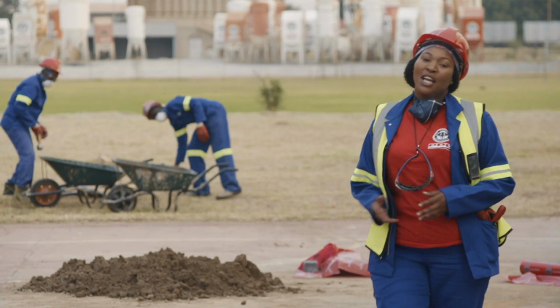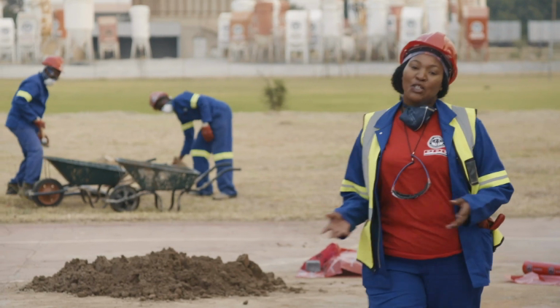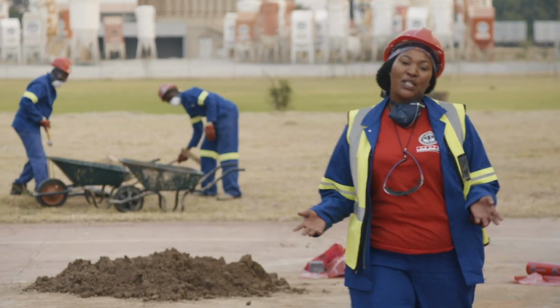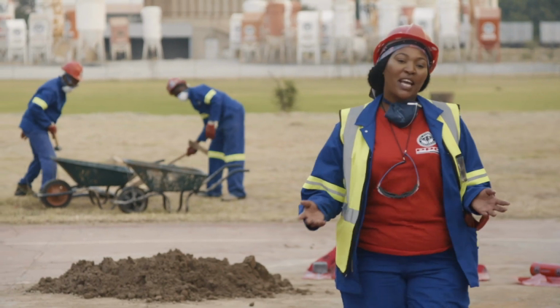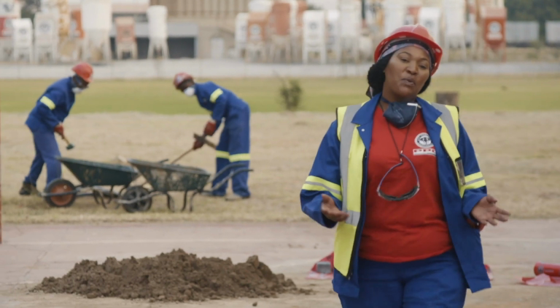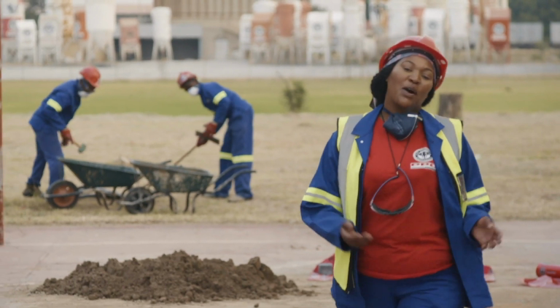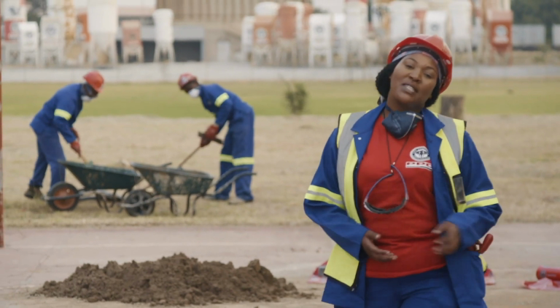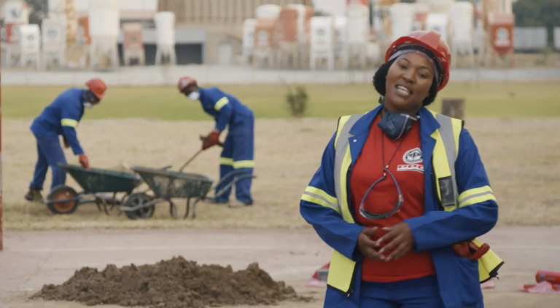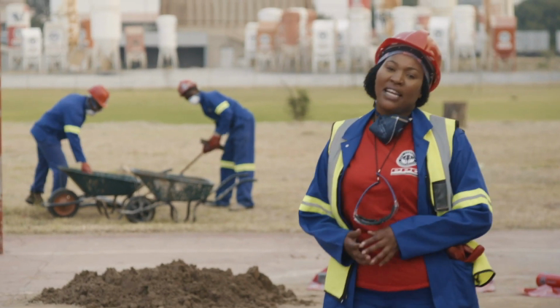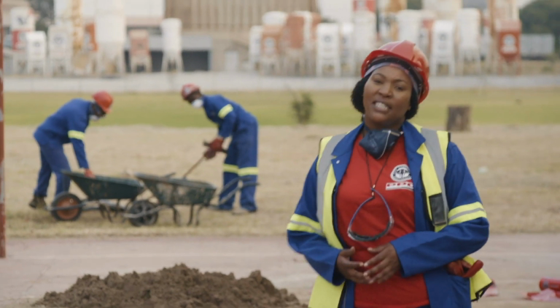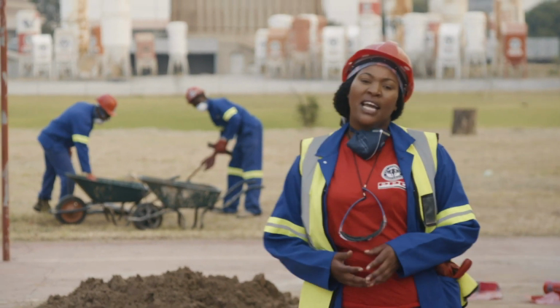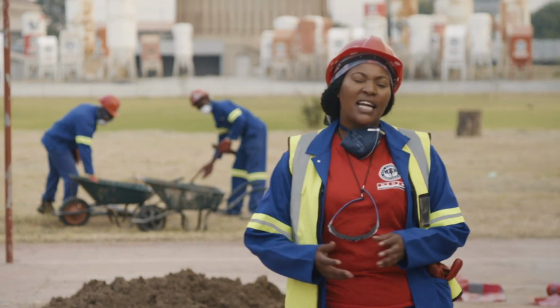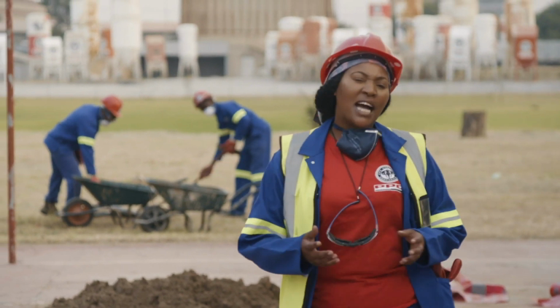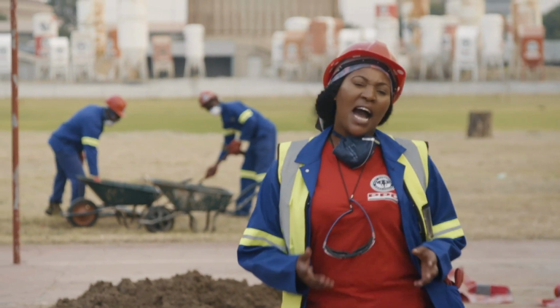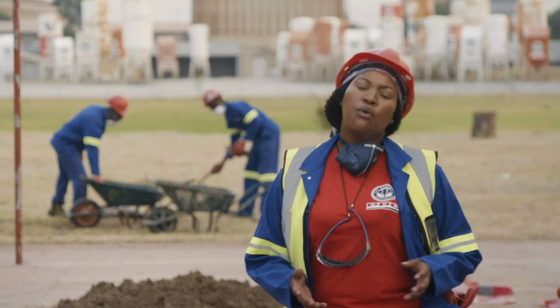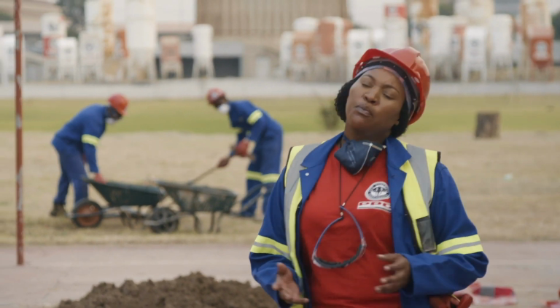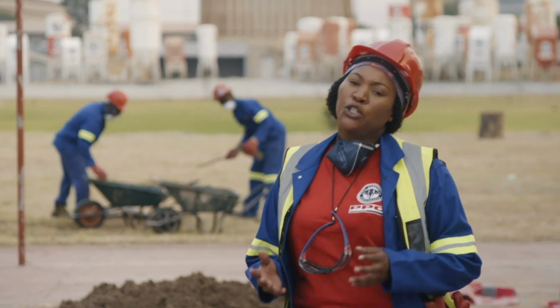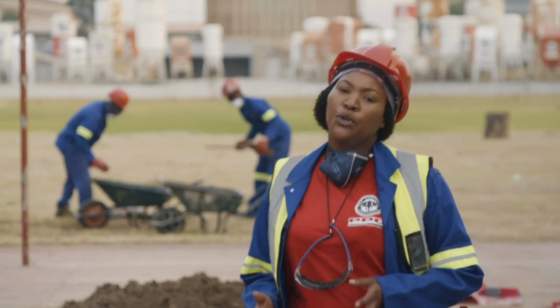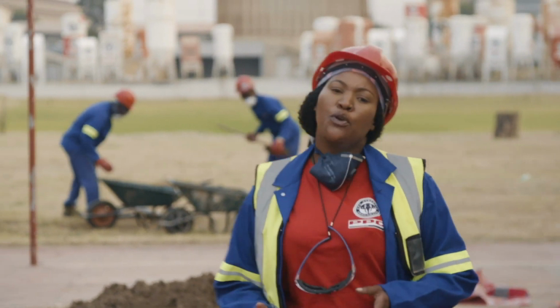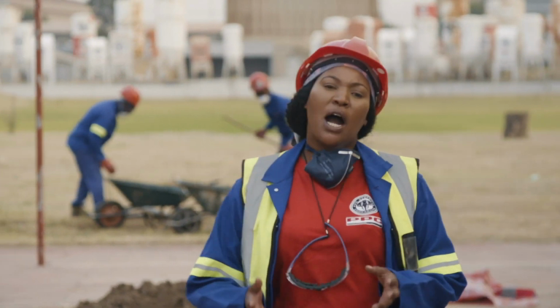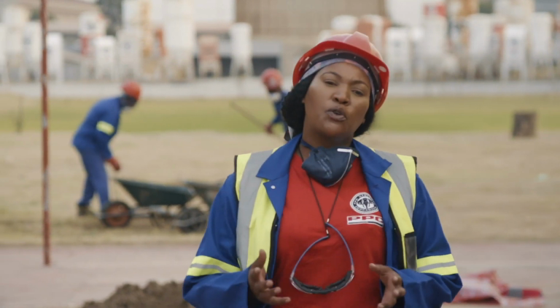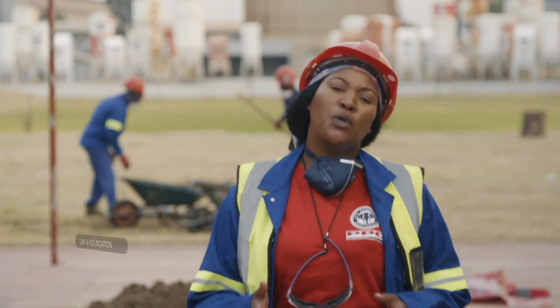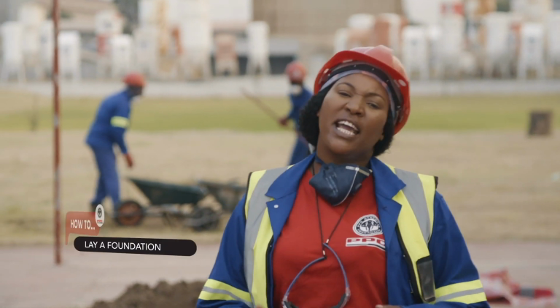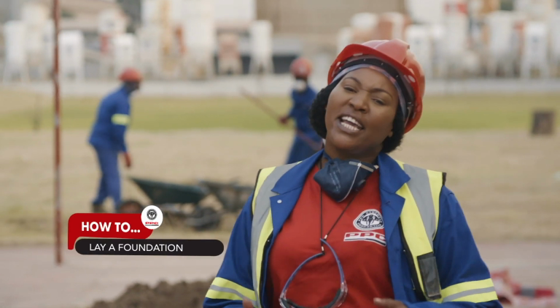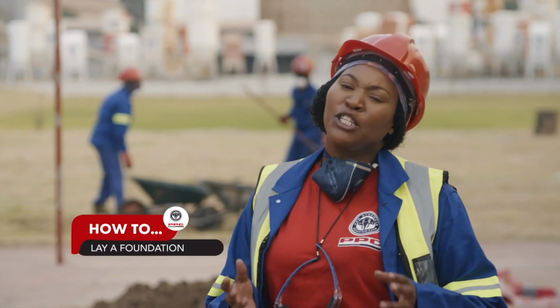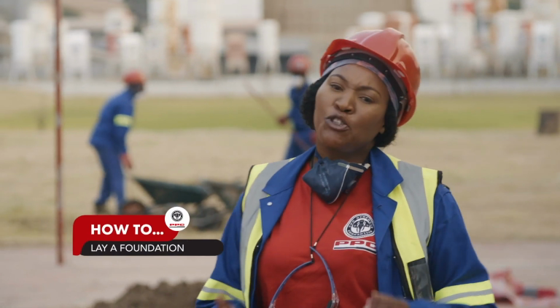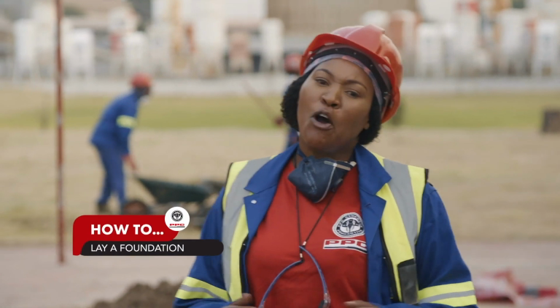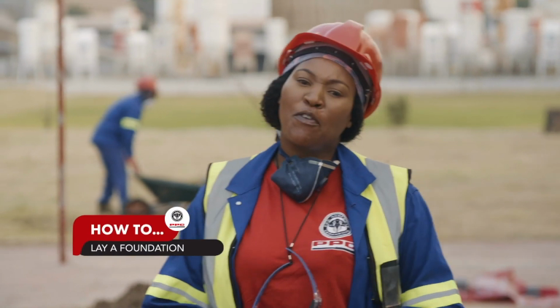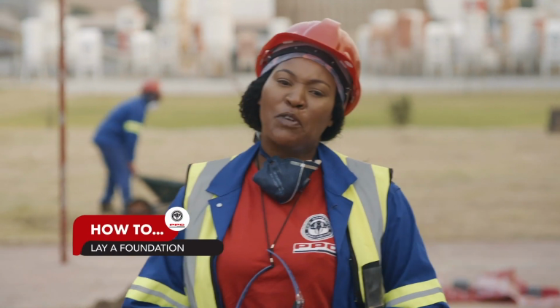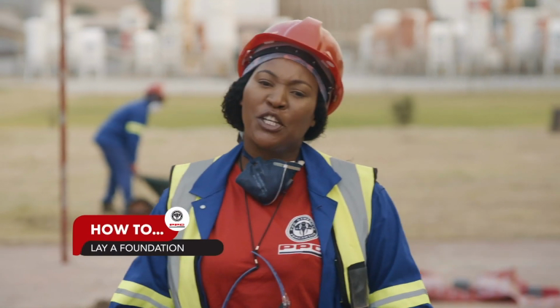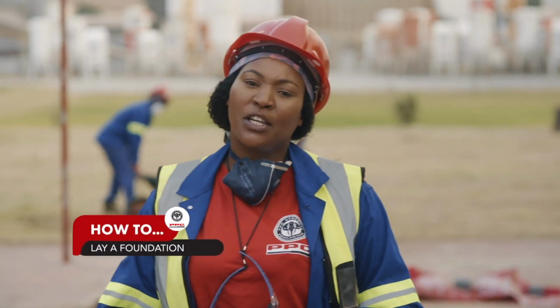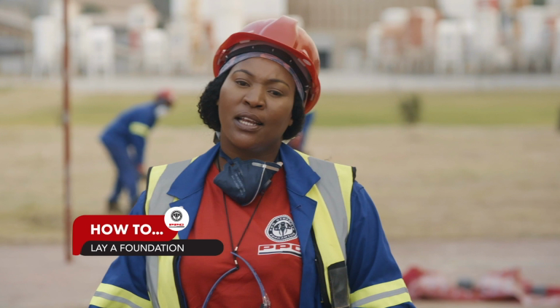Today we are on site and I will be showing you how to lay a strong foundation.